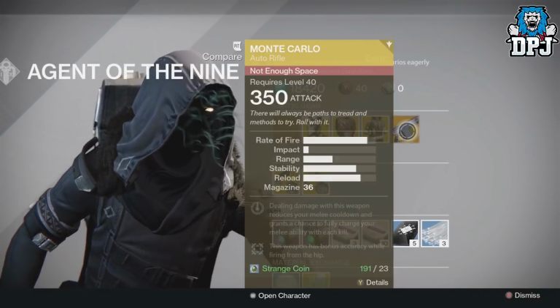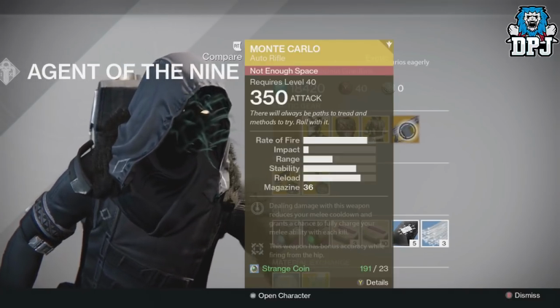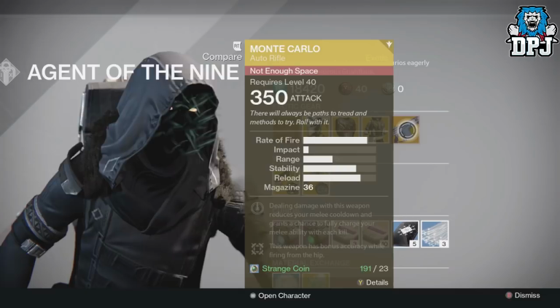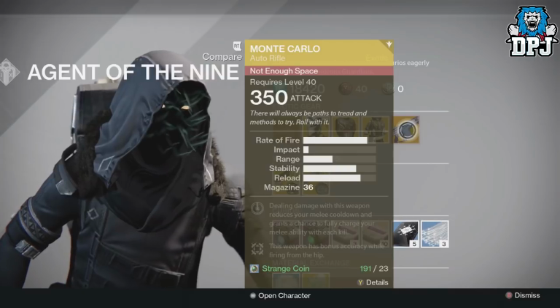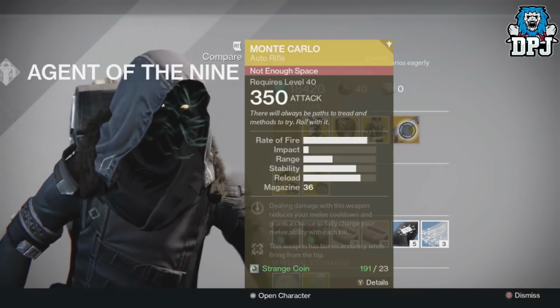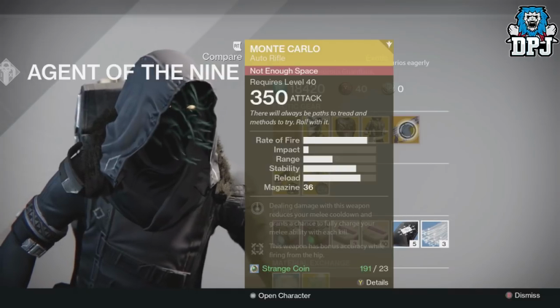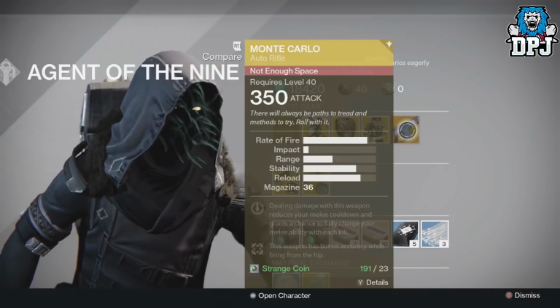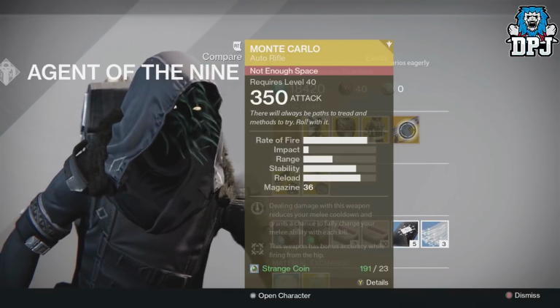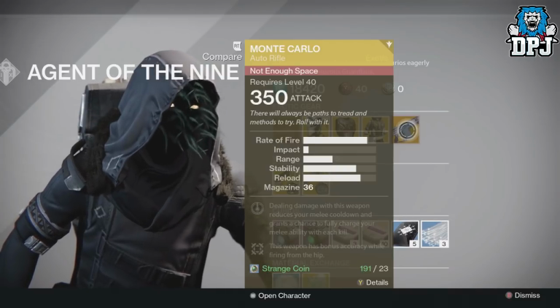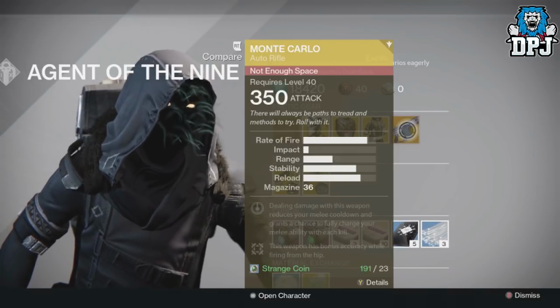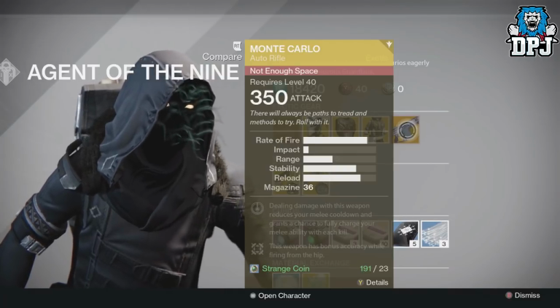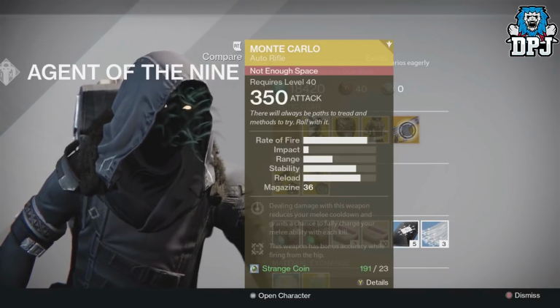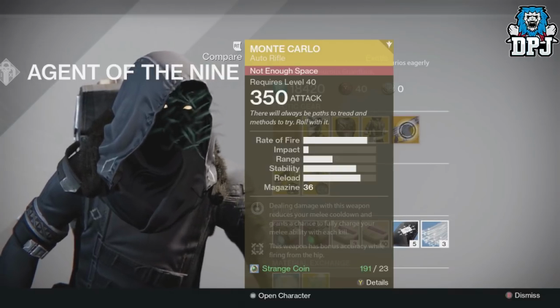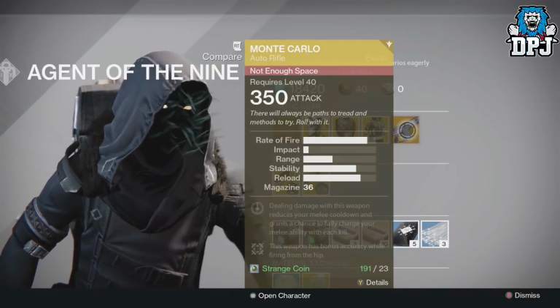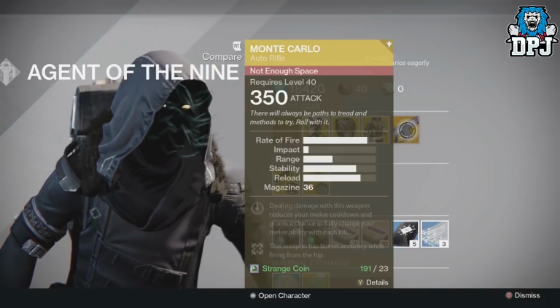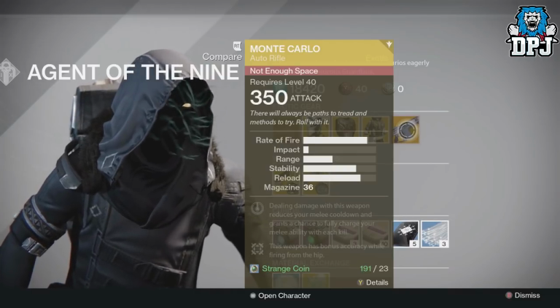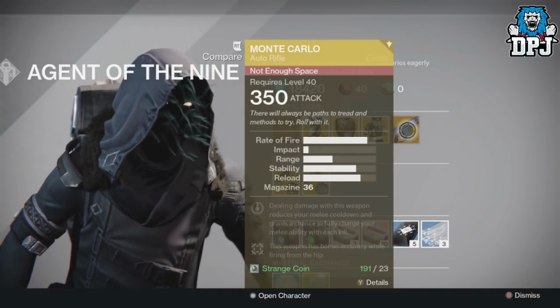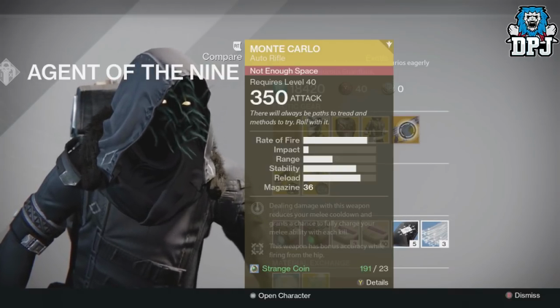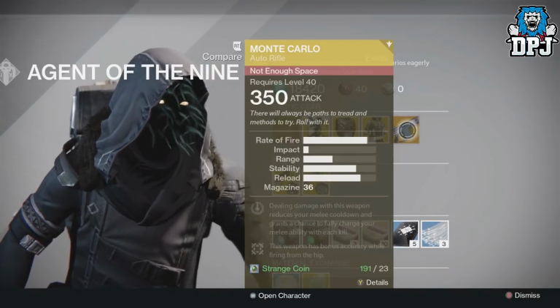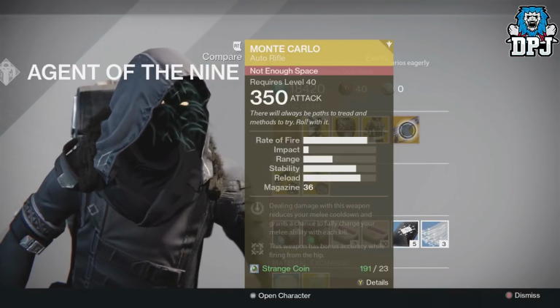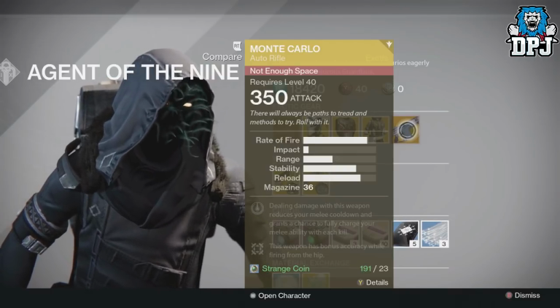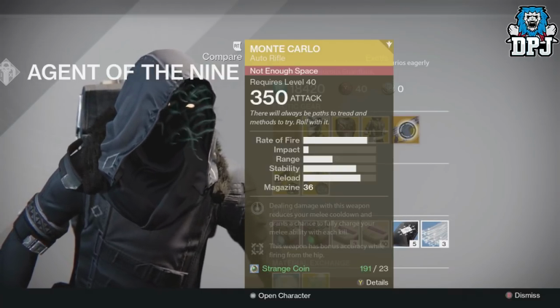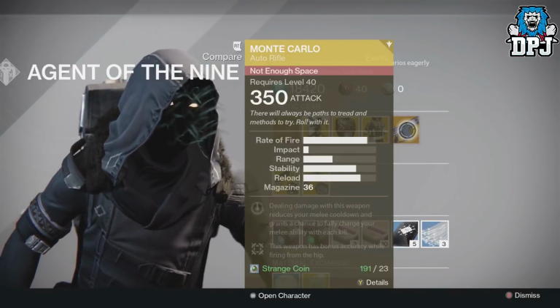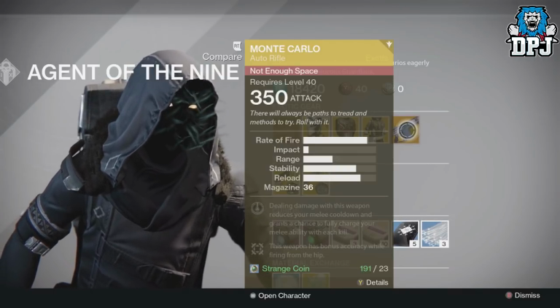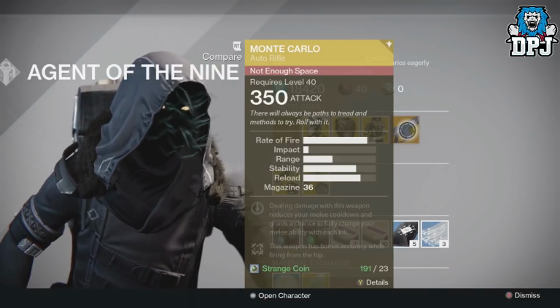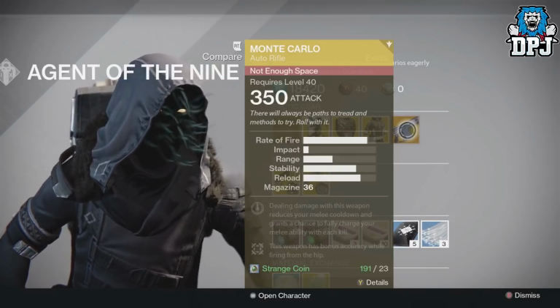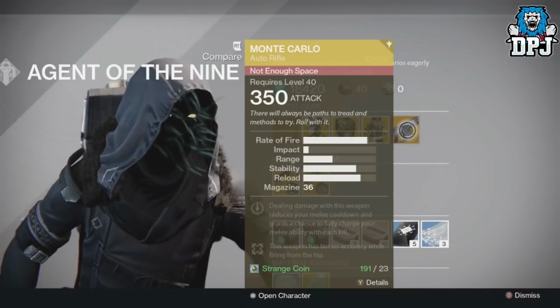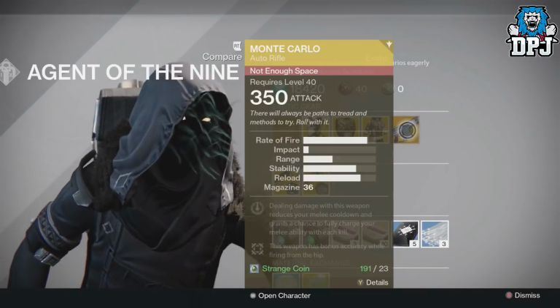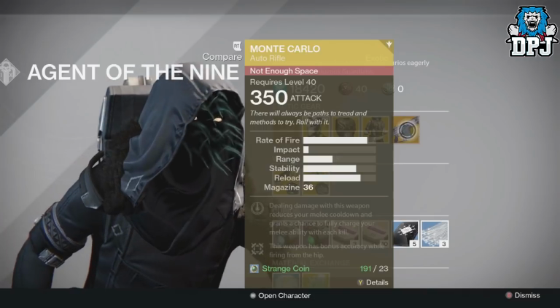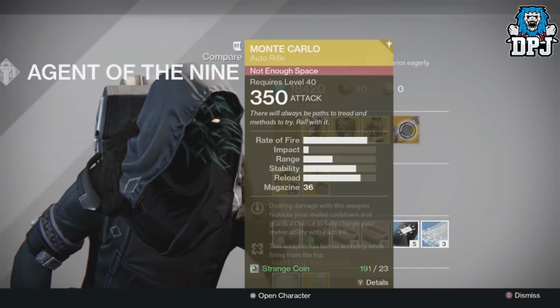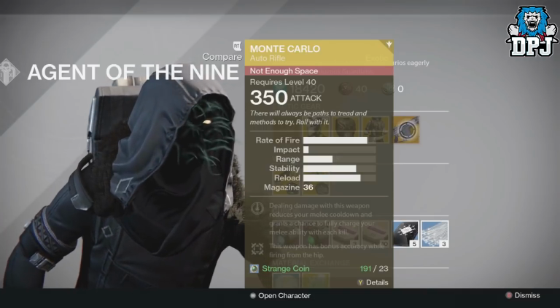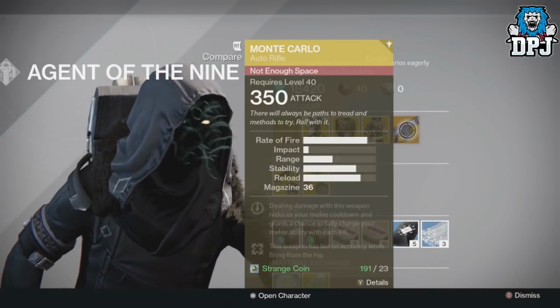The weapon of the week is the Monte Carlo, a beast of an auto rifle, costing you 23 Strange Coins.